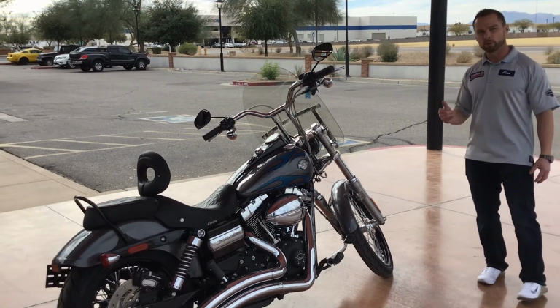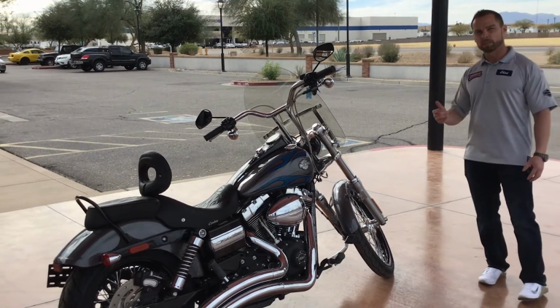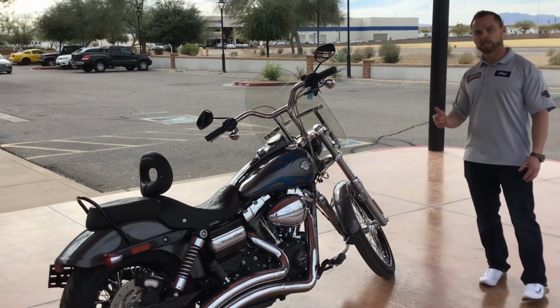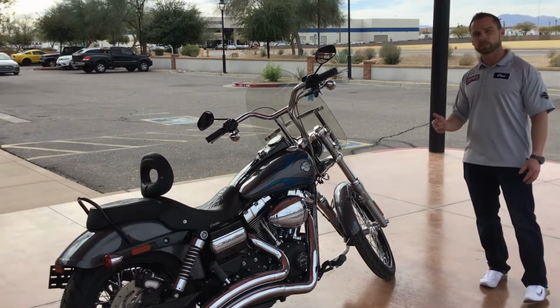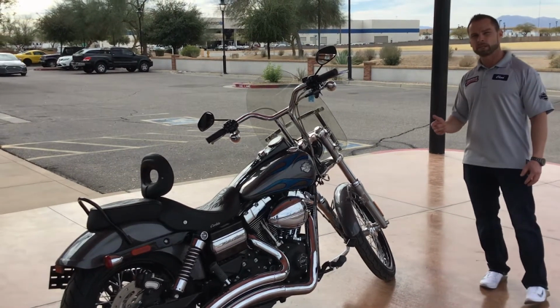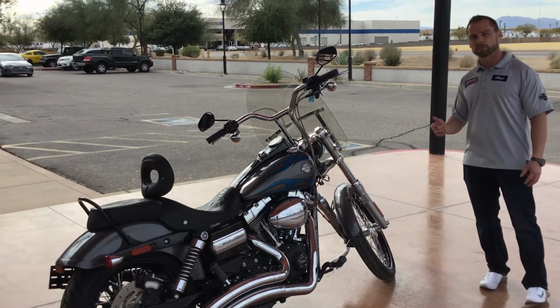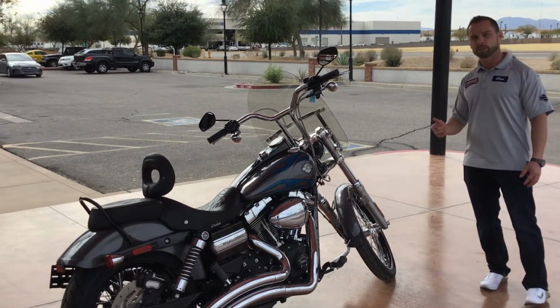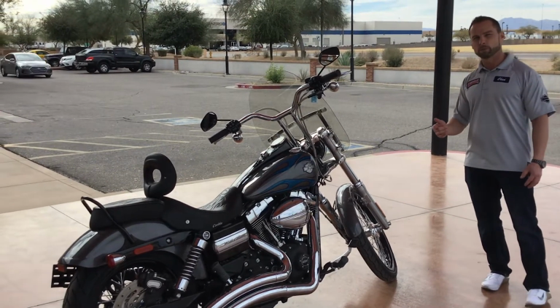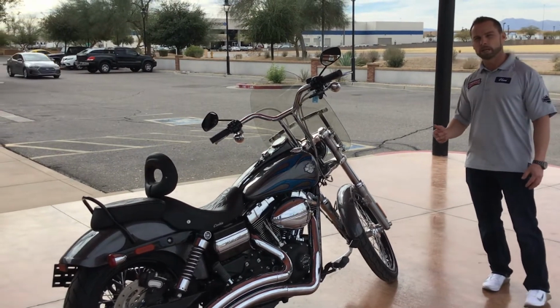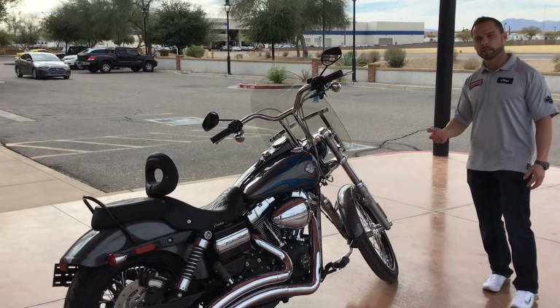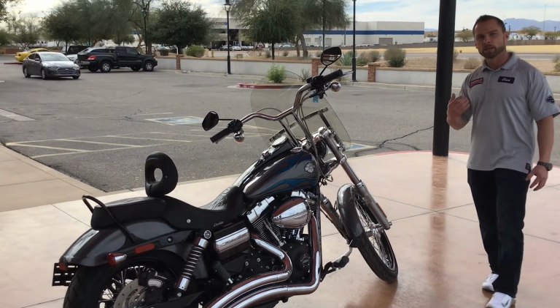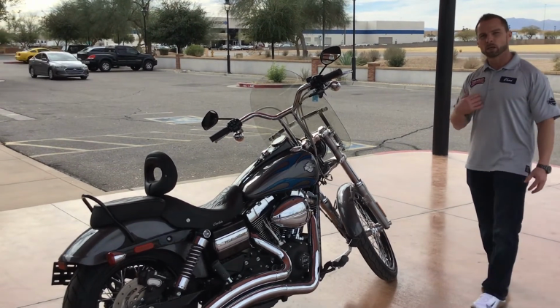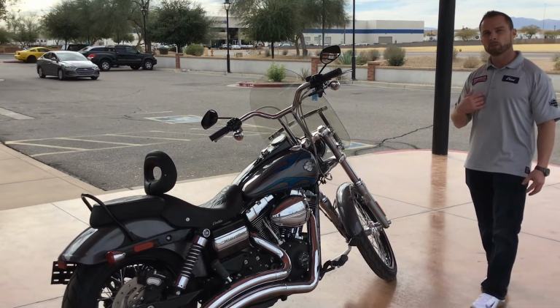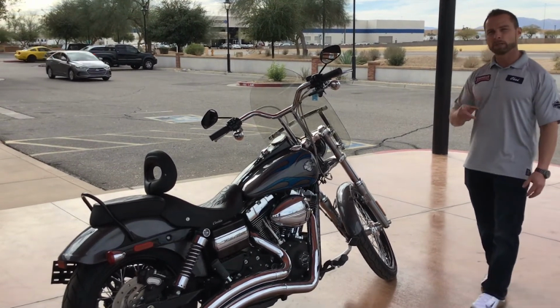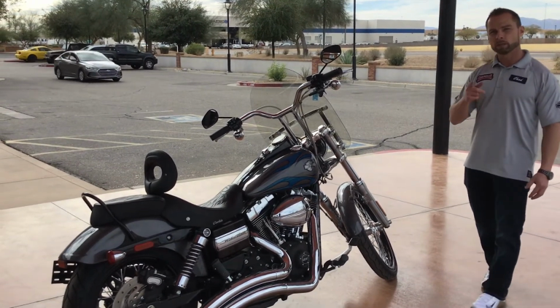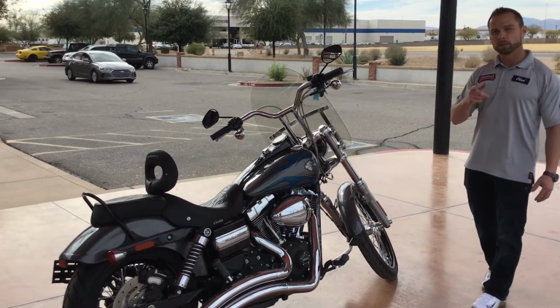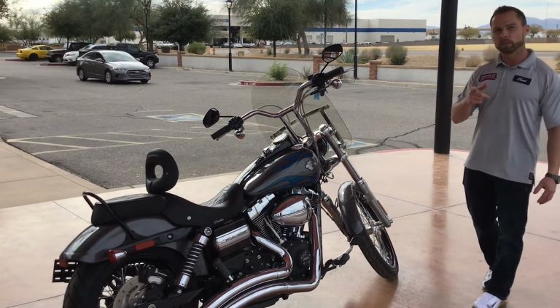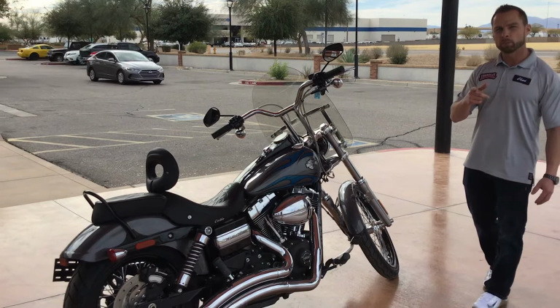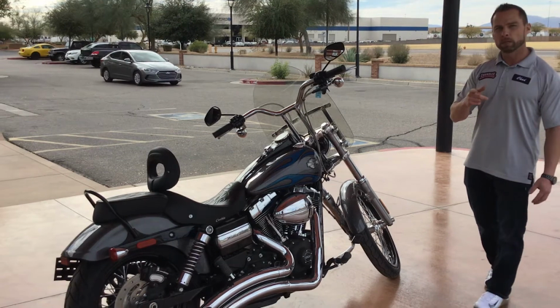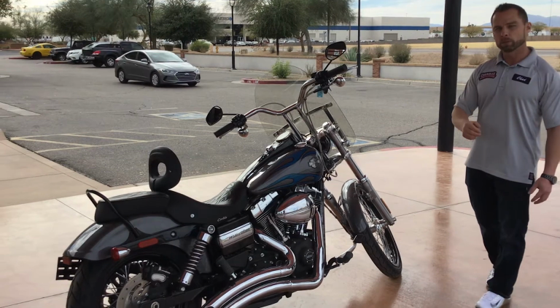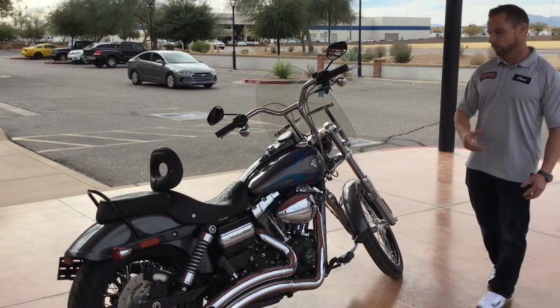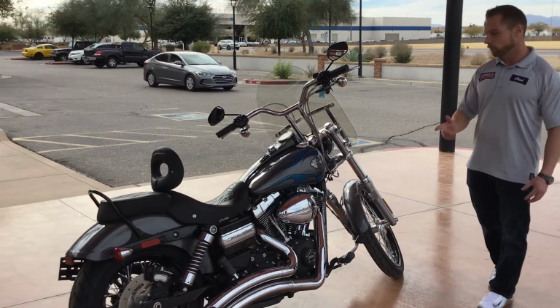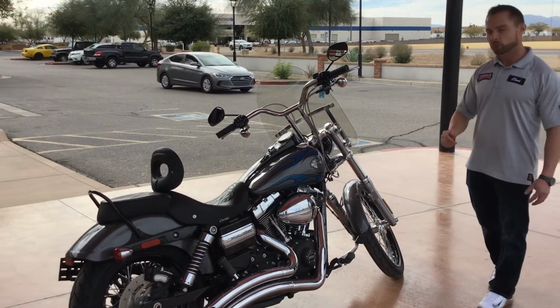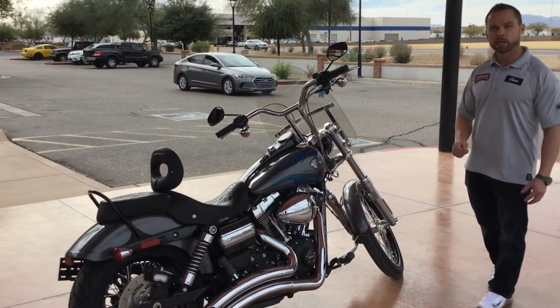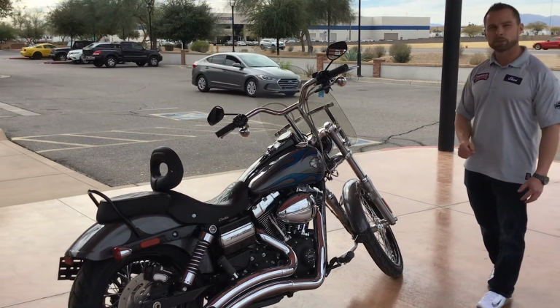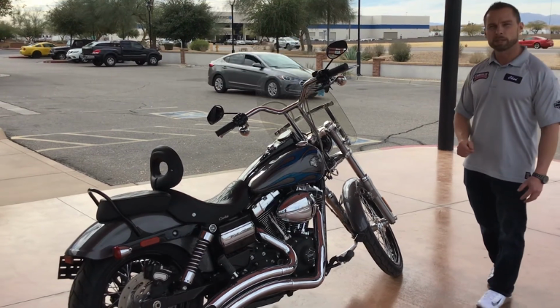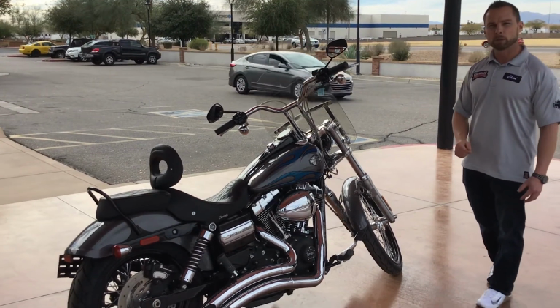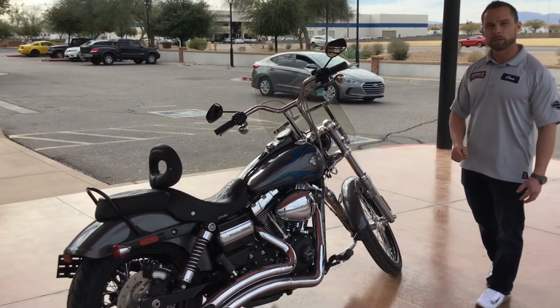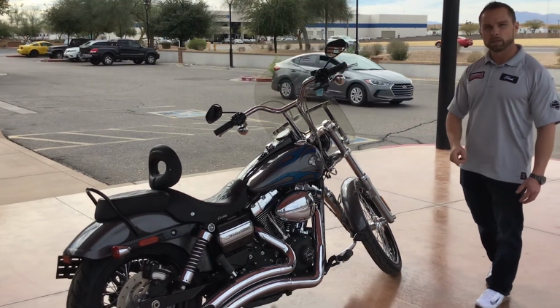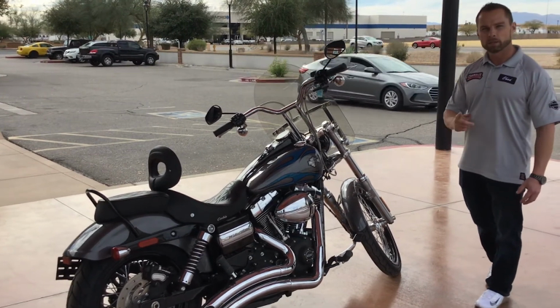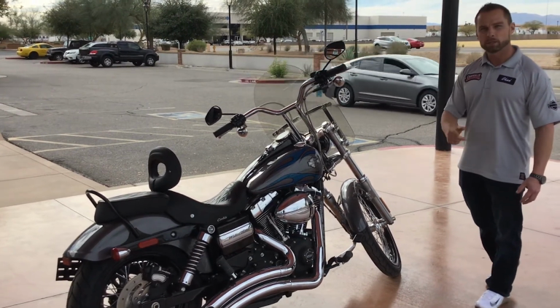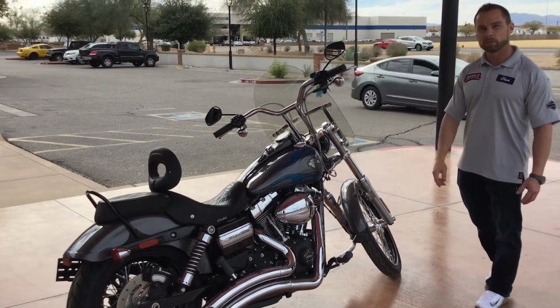If you want to come down and take it for a demo ride, call me. Click the link below — we'll get you set up with a demo ride. I'll see you soon.